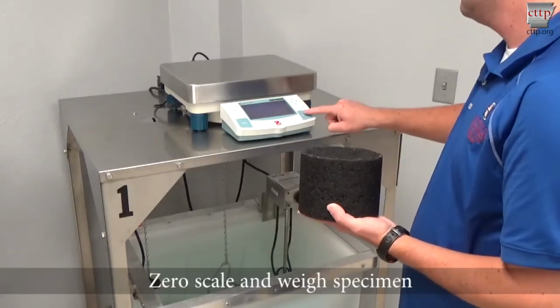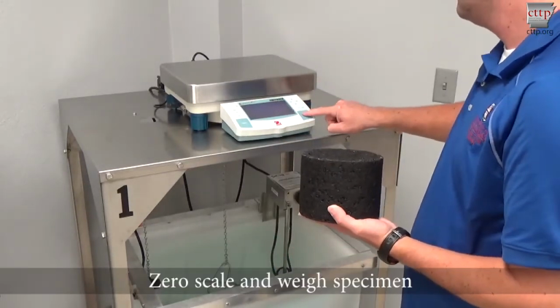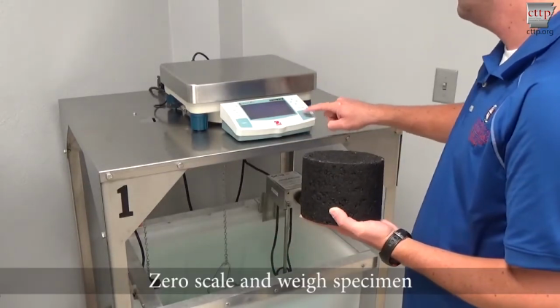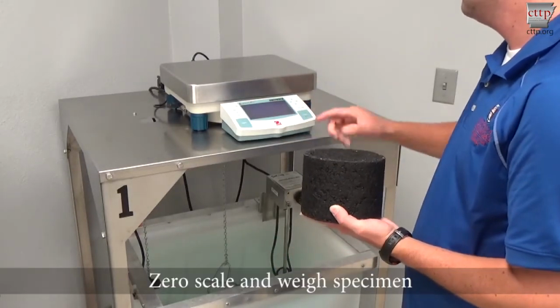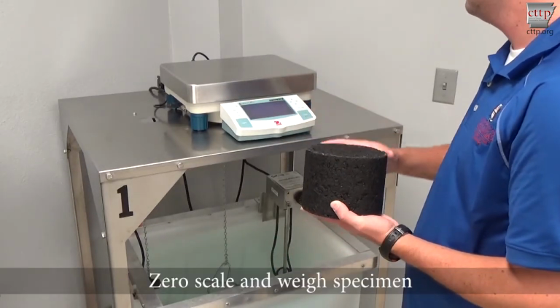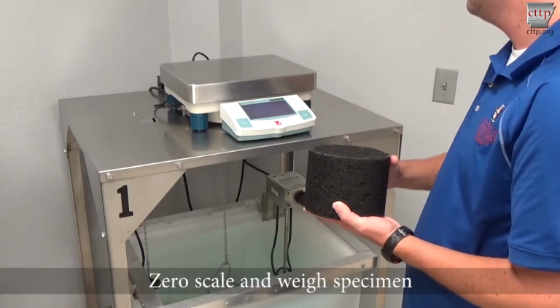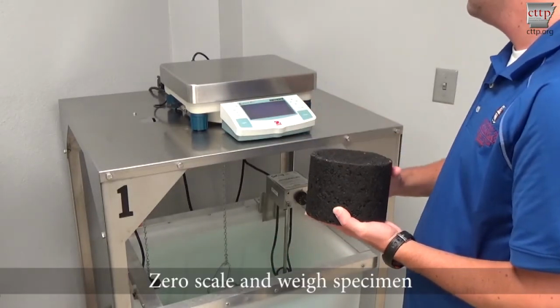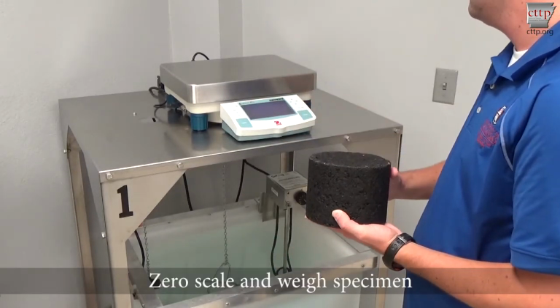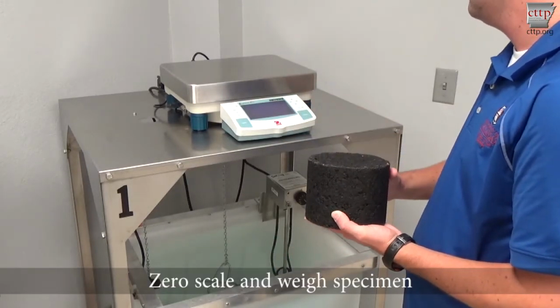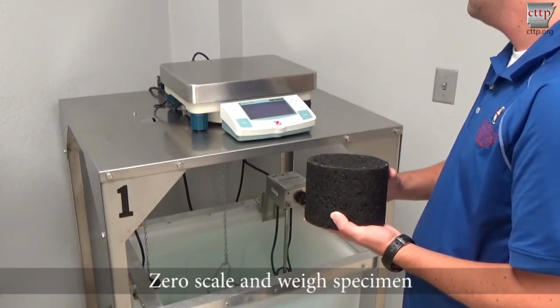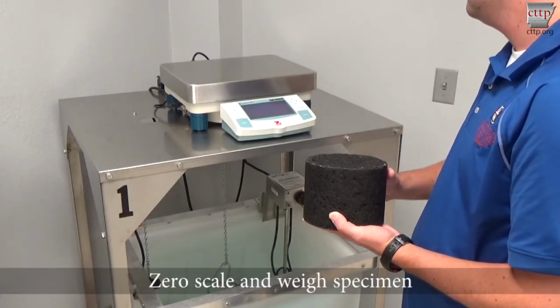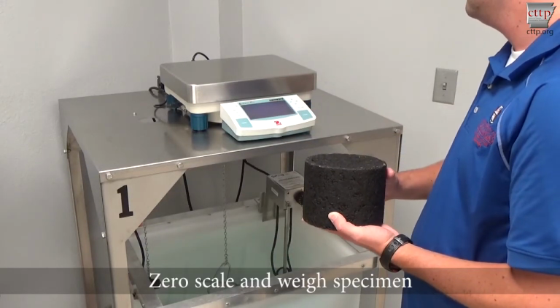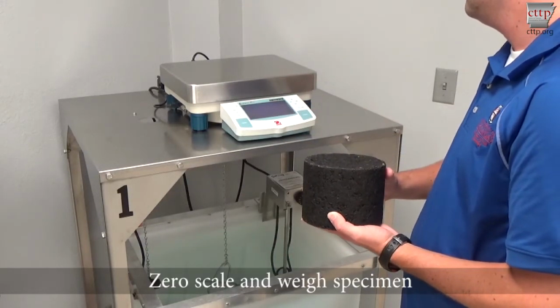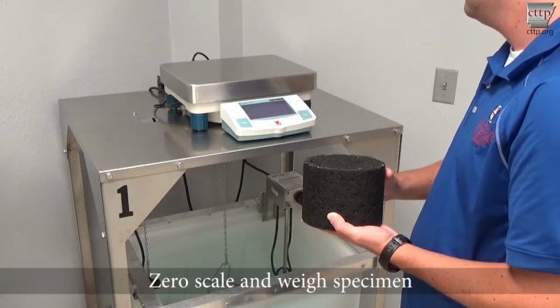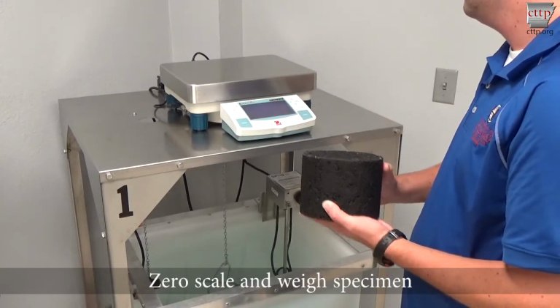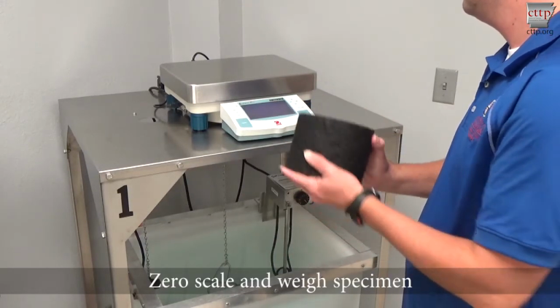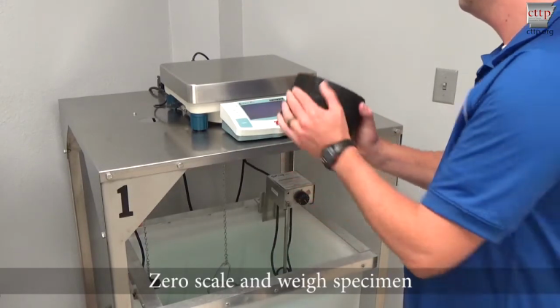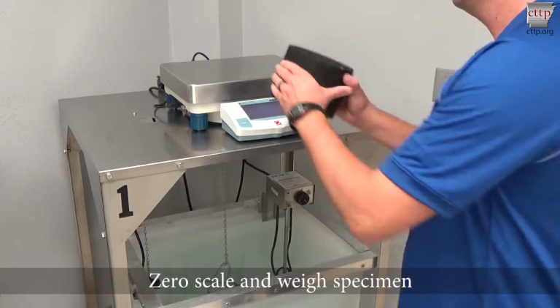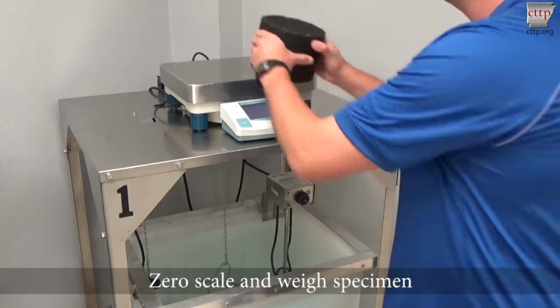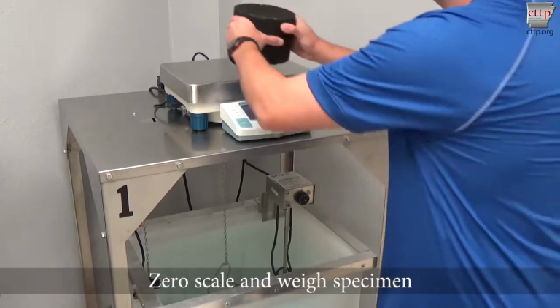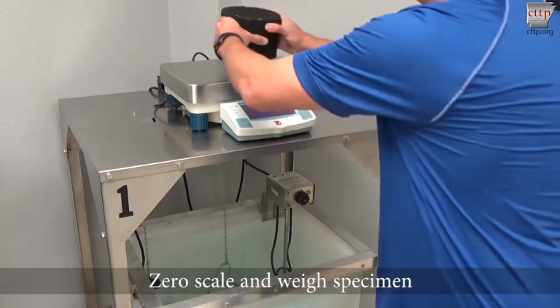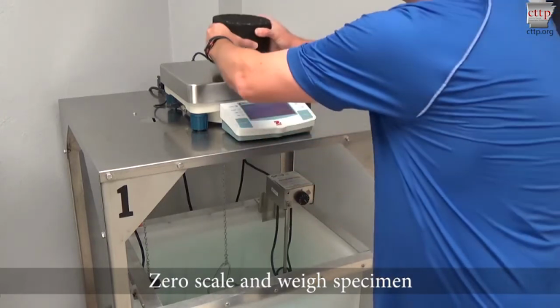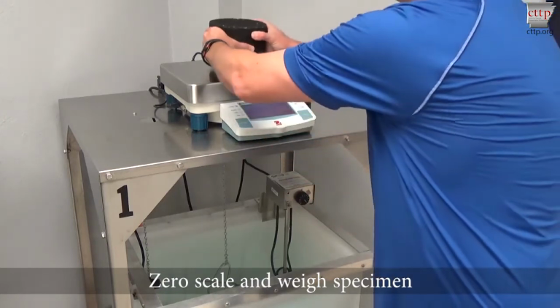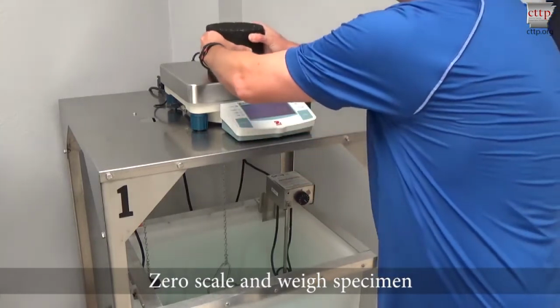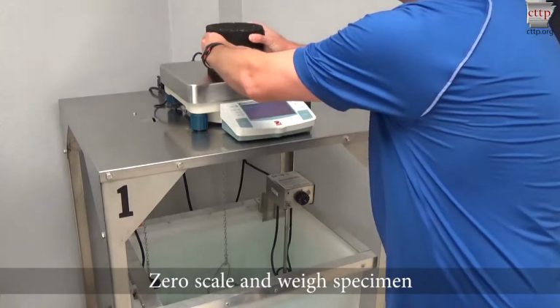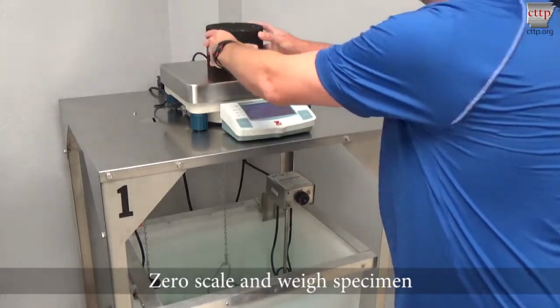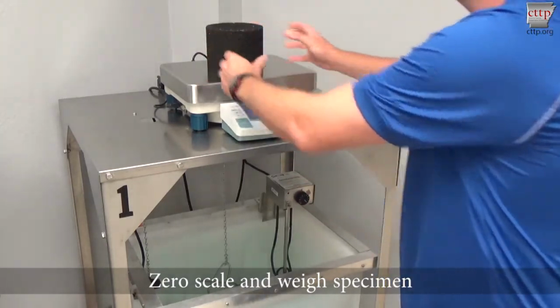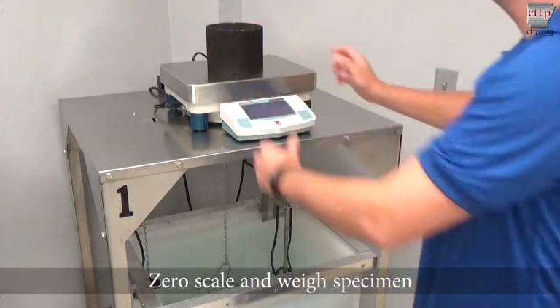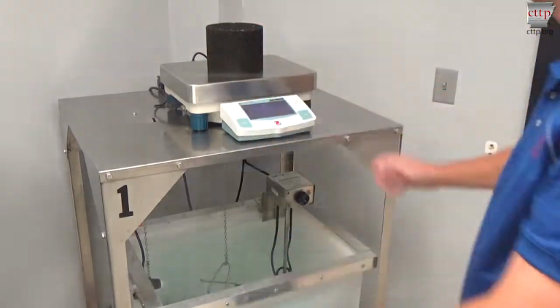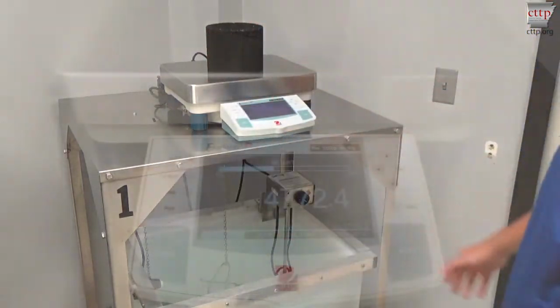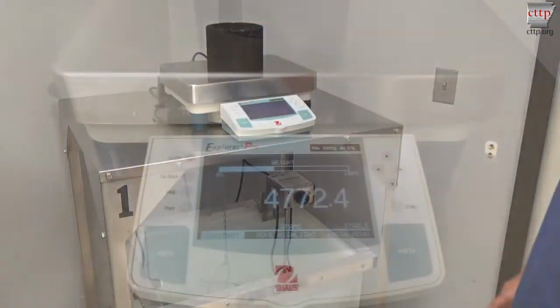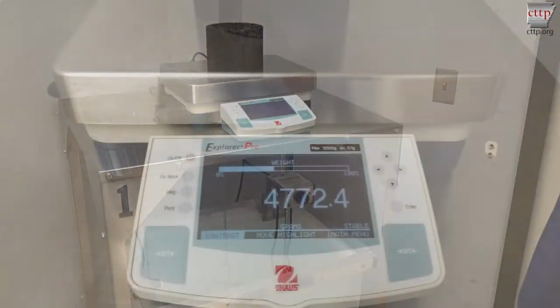Zero the scale, weigh the specimen, and record the dry mass of the uncoated specimen in air.